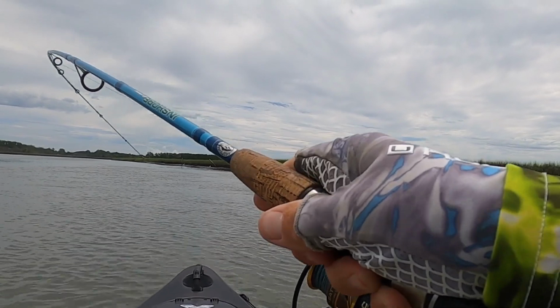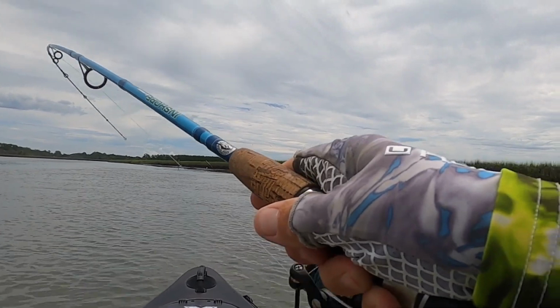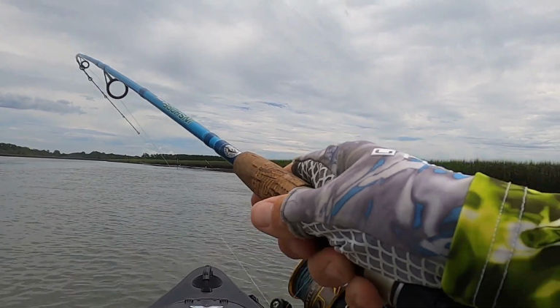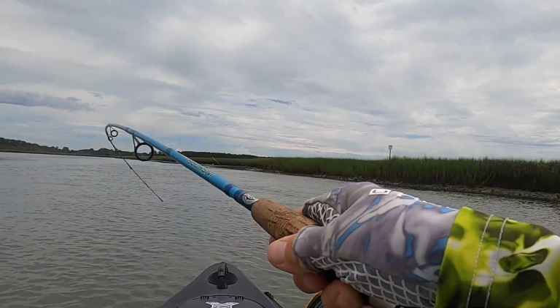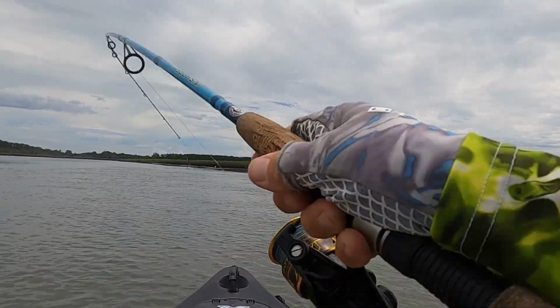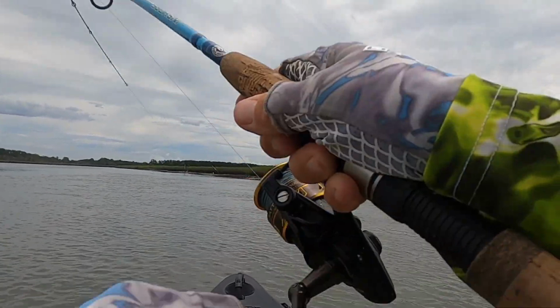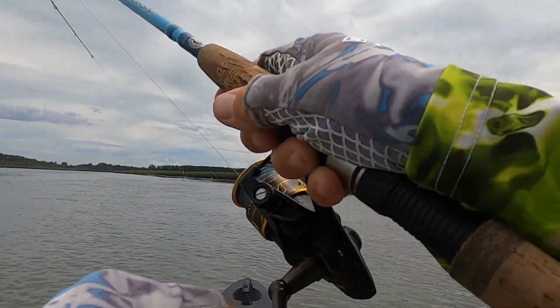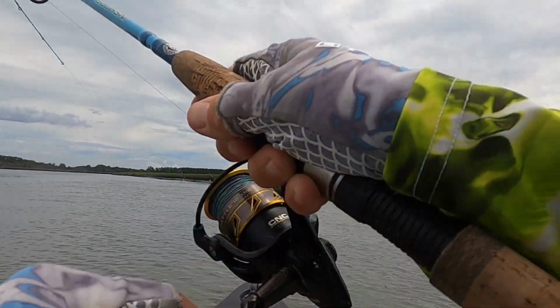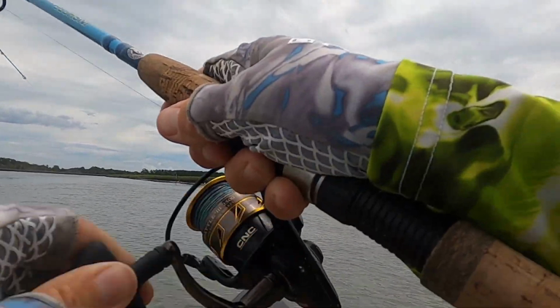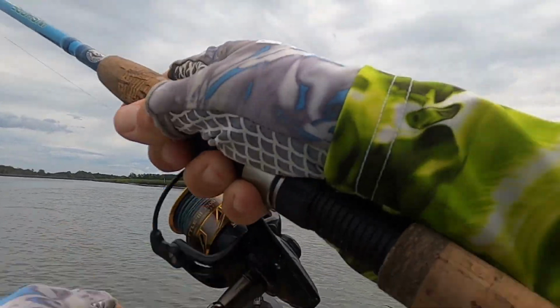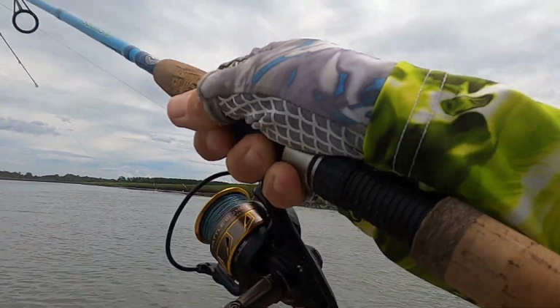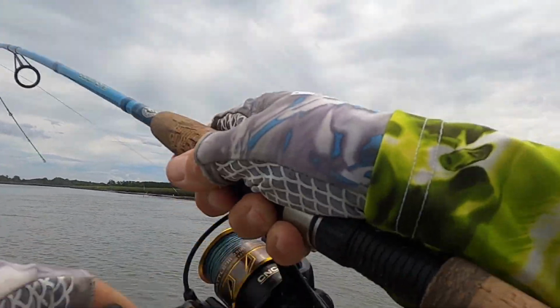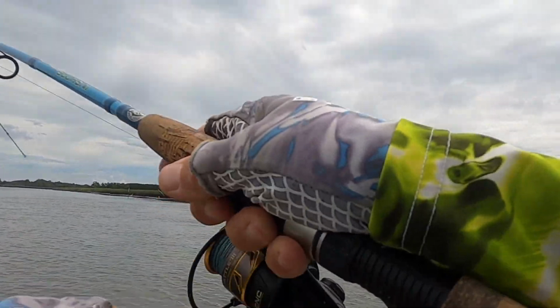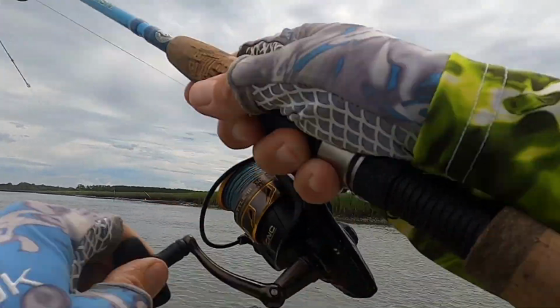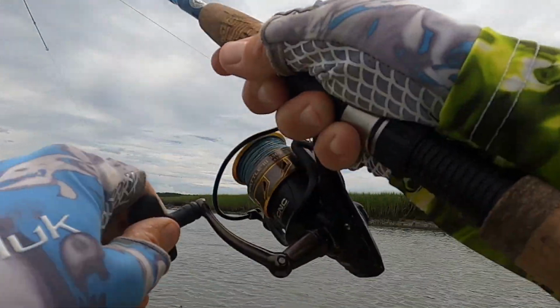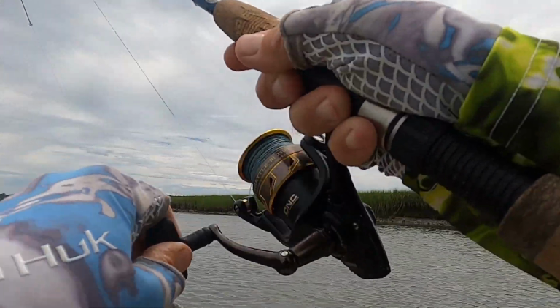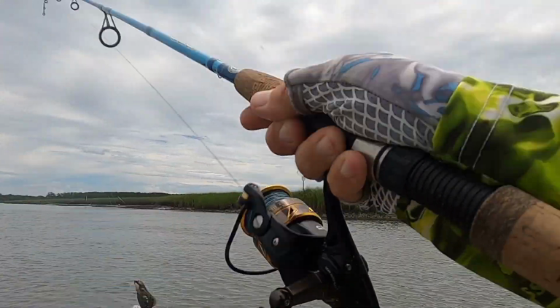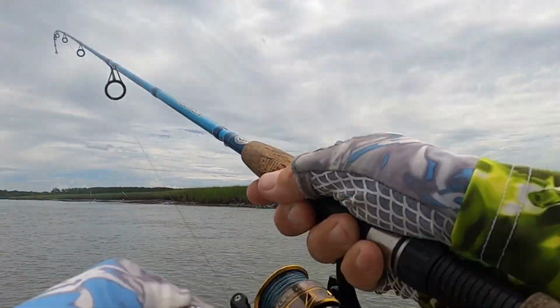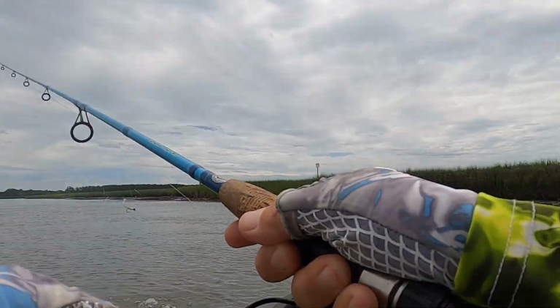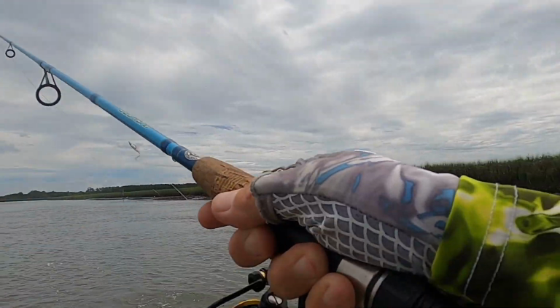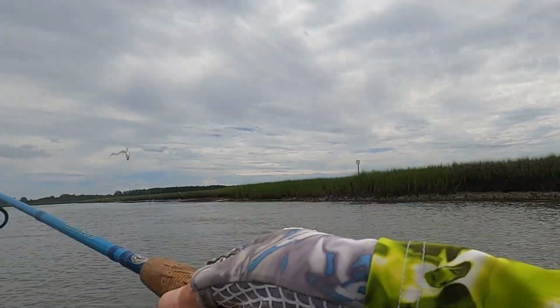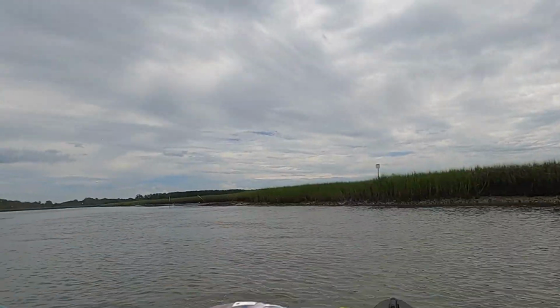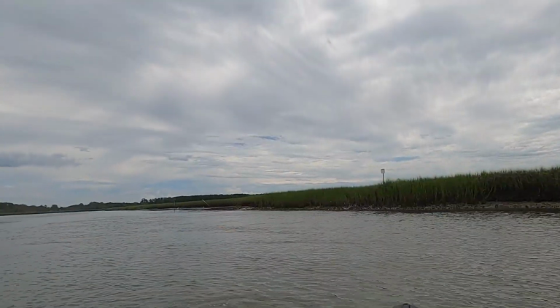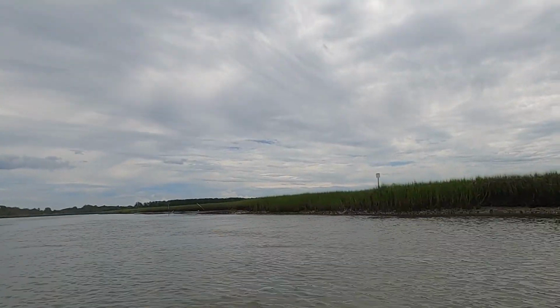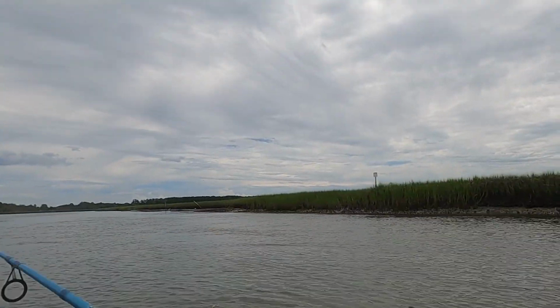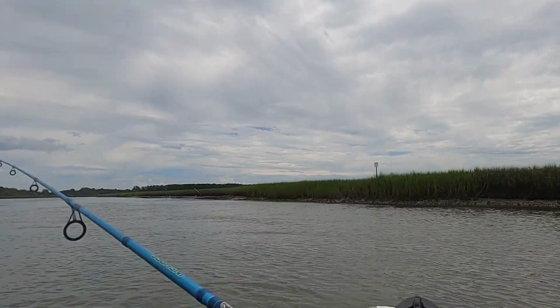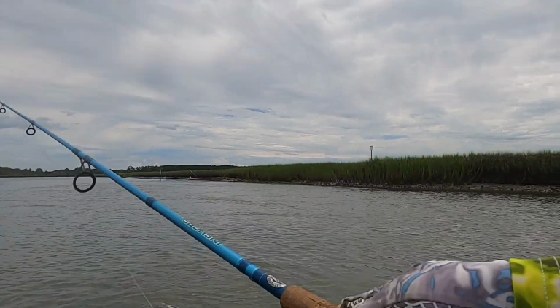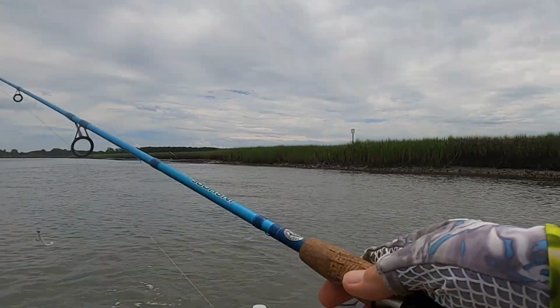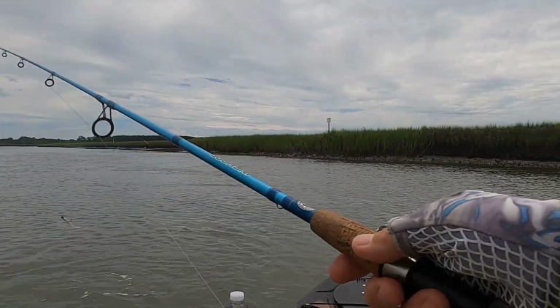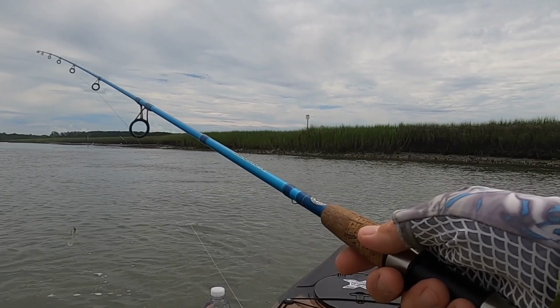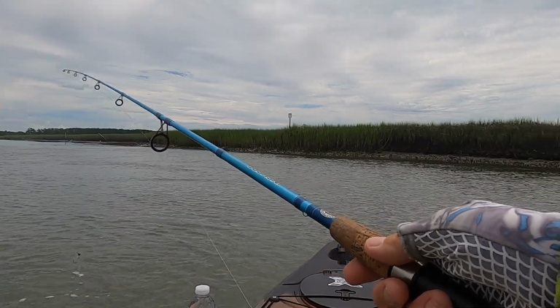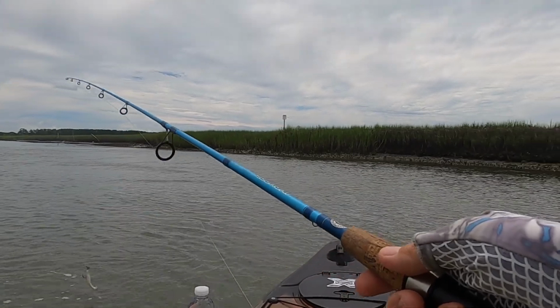There we go — fish on. Flounder, and he spit it off.